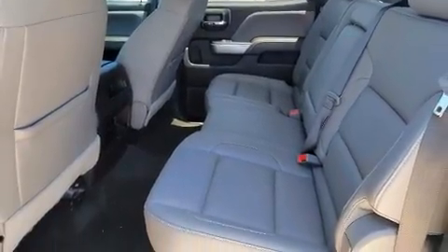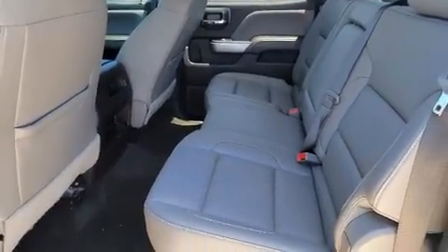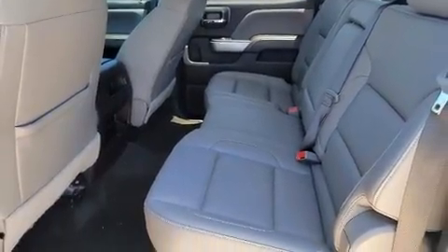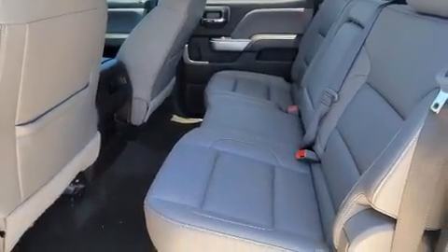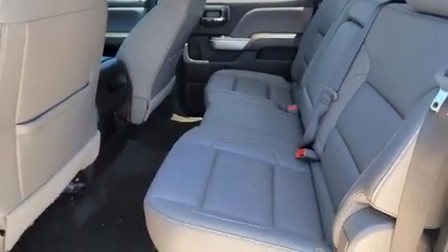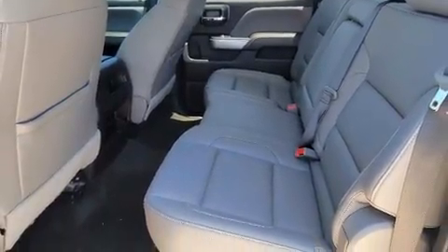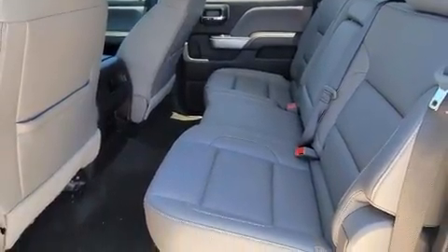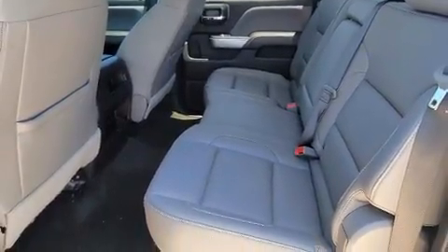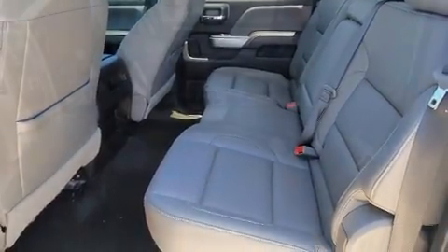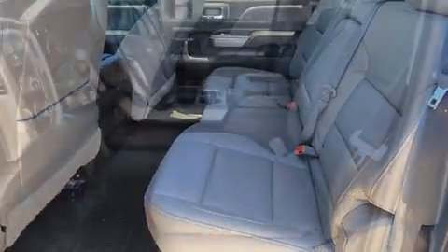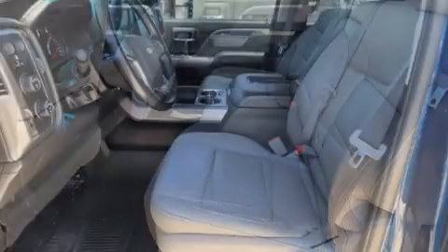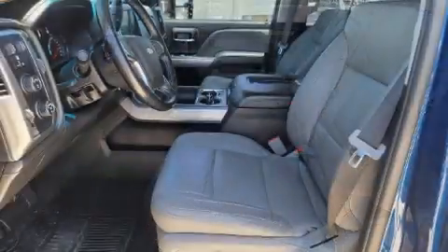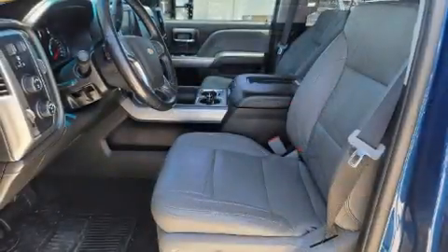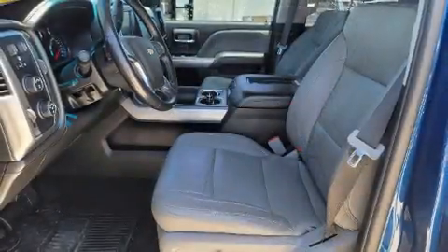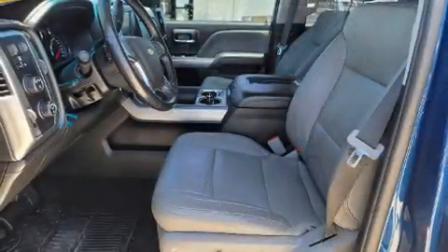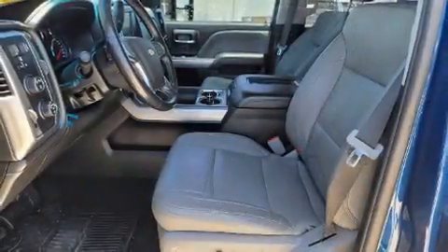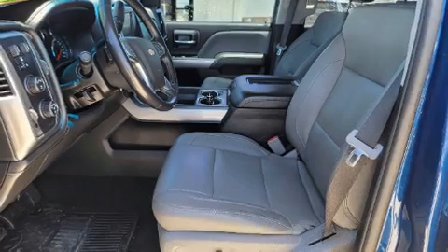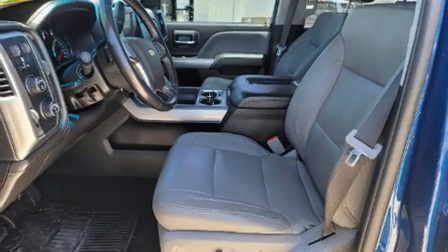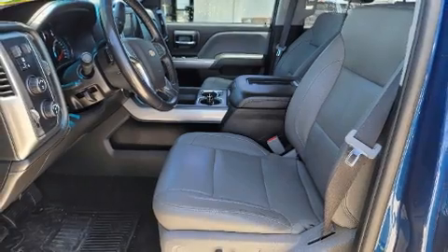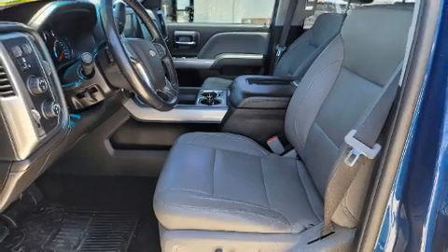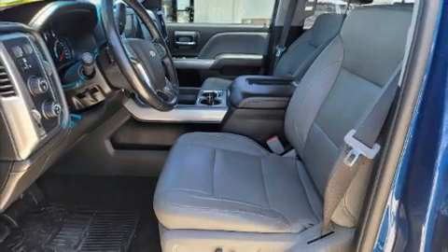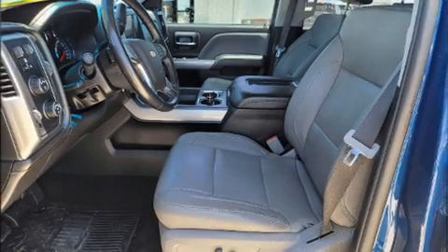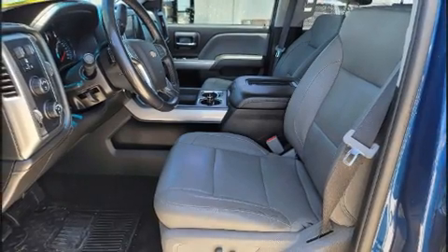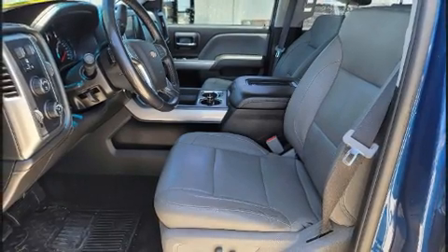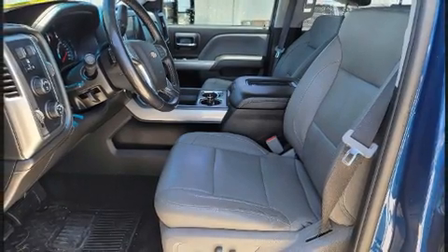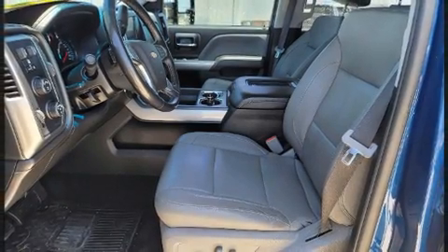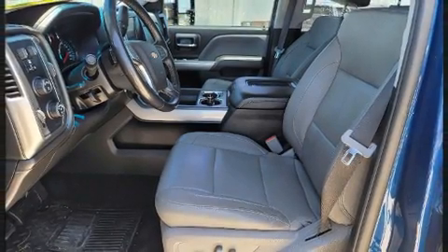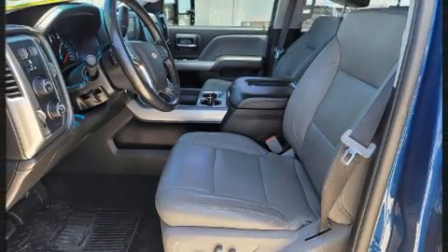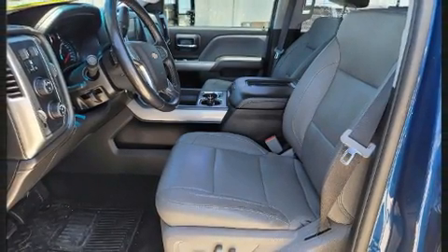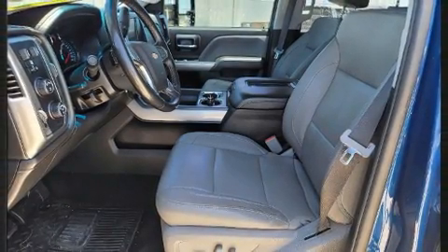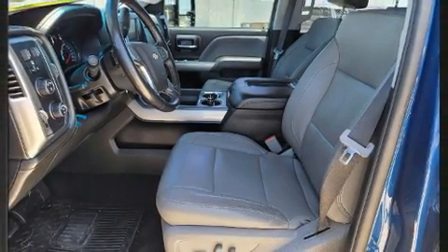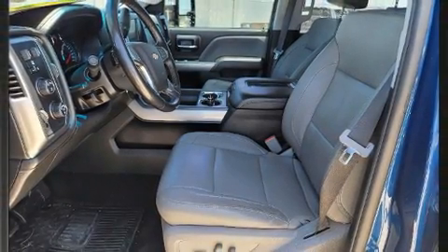Like power windows, mirrors, and seats, heated door mirrors, adjustable pedals, and seat memory.